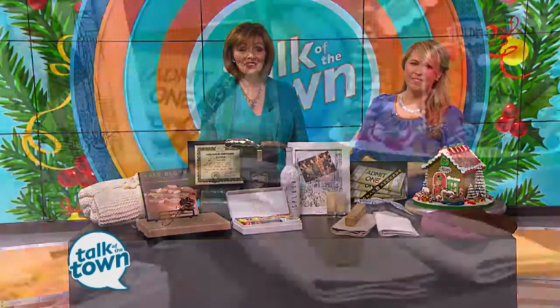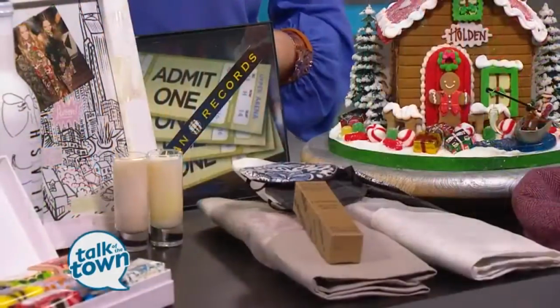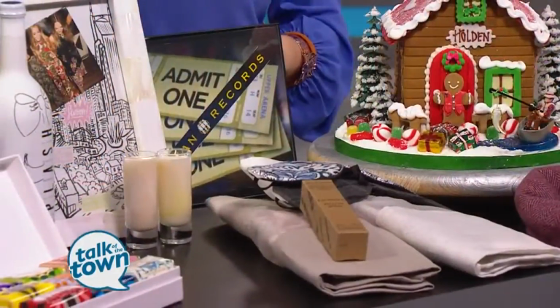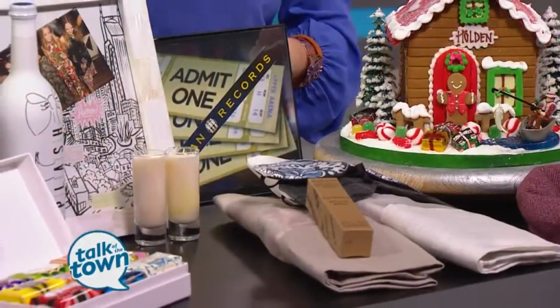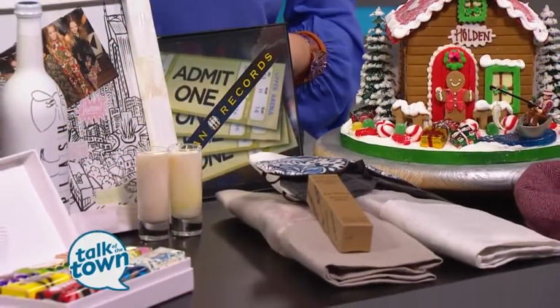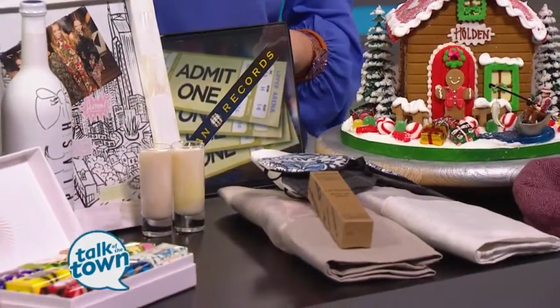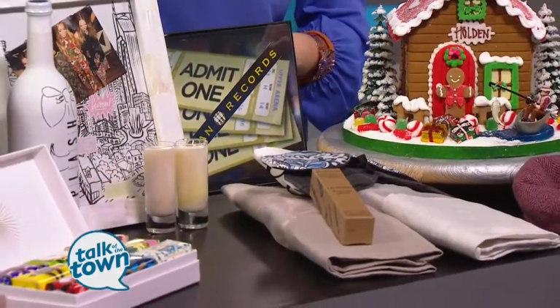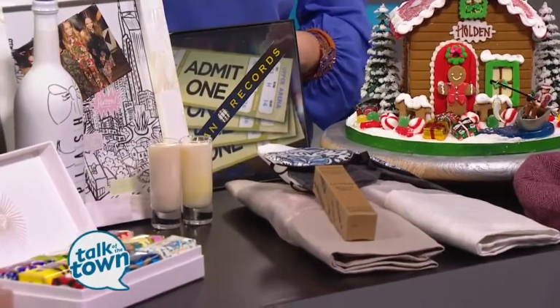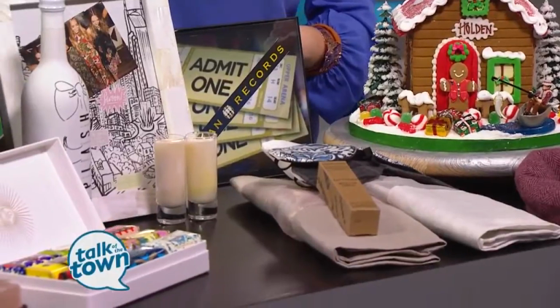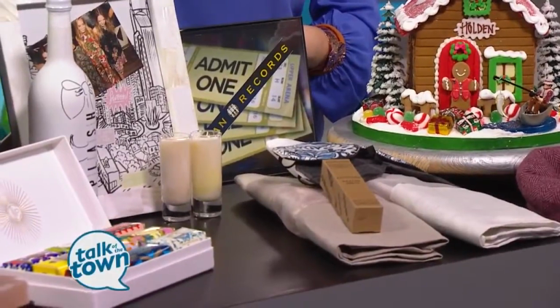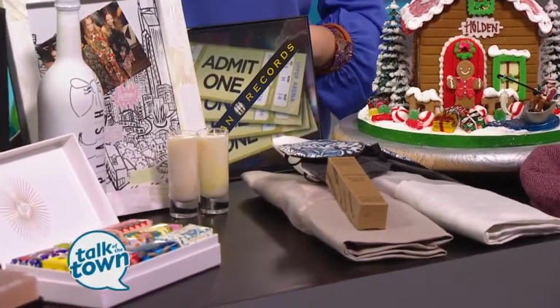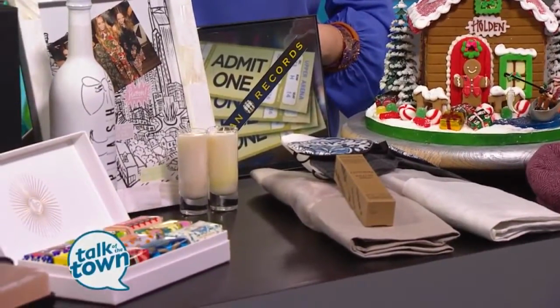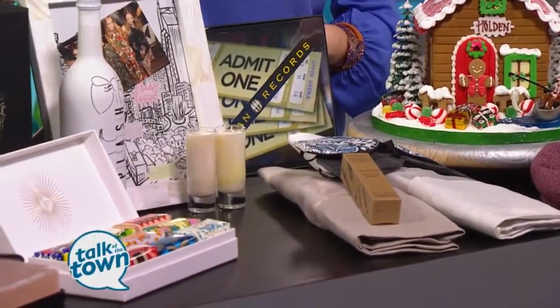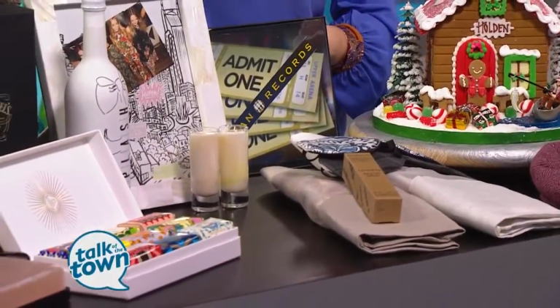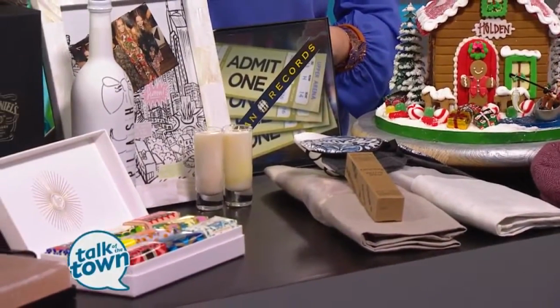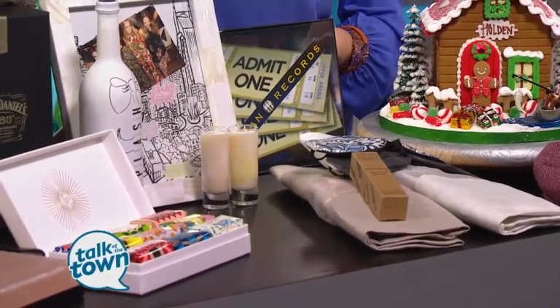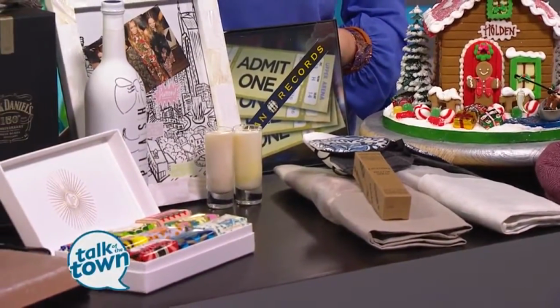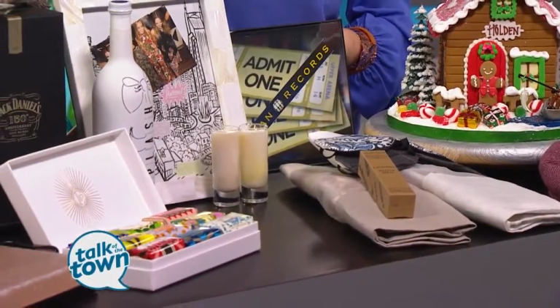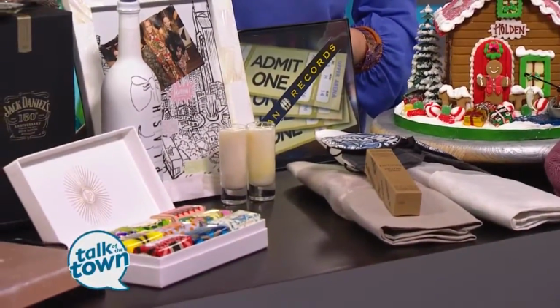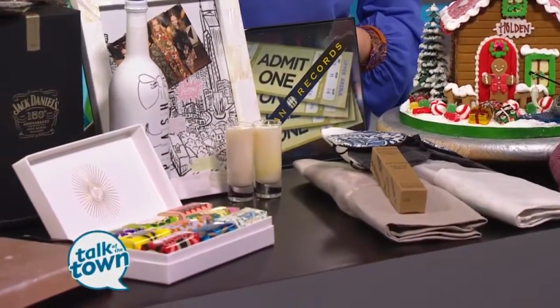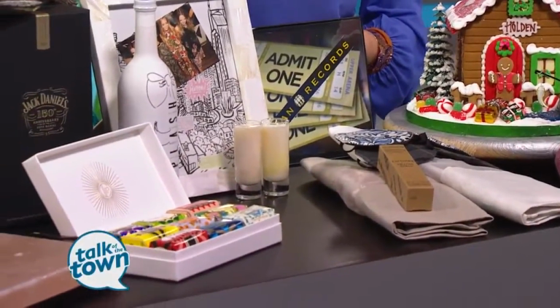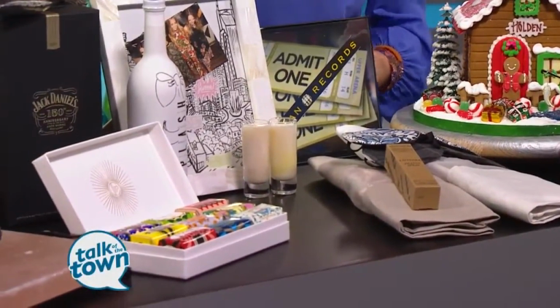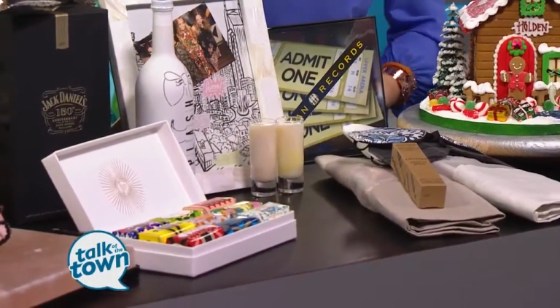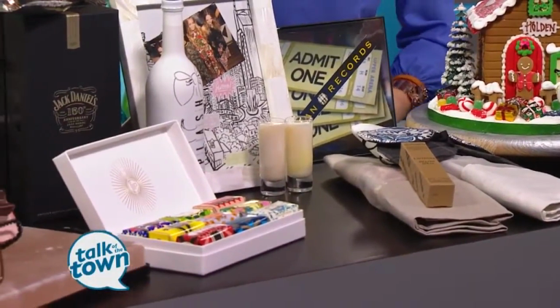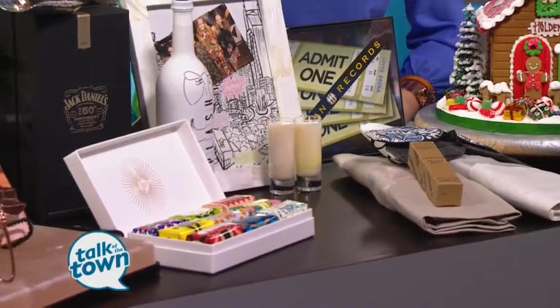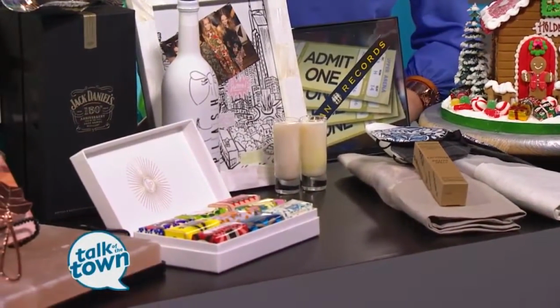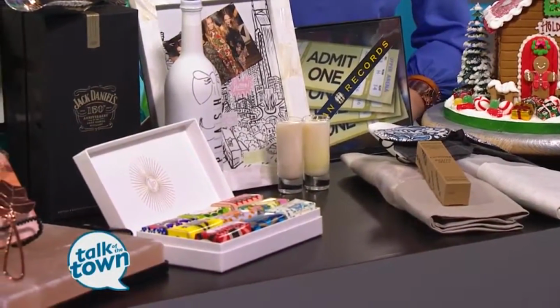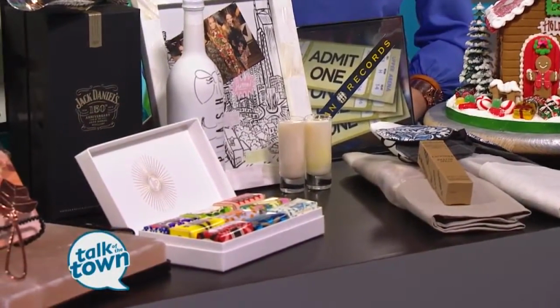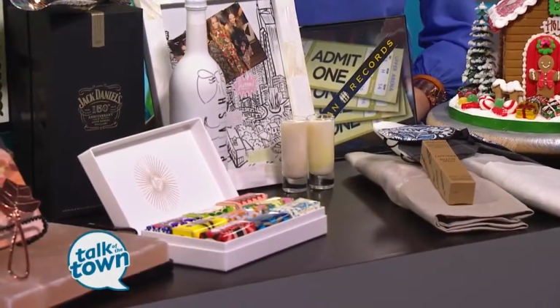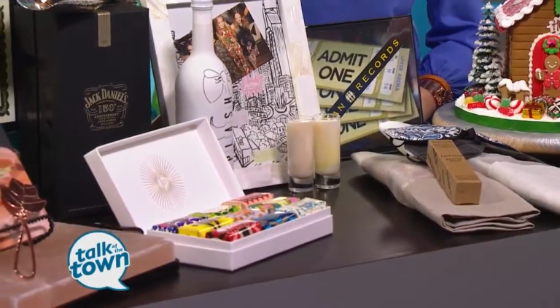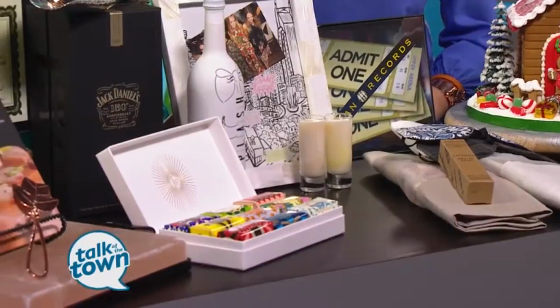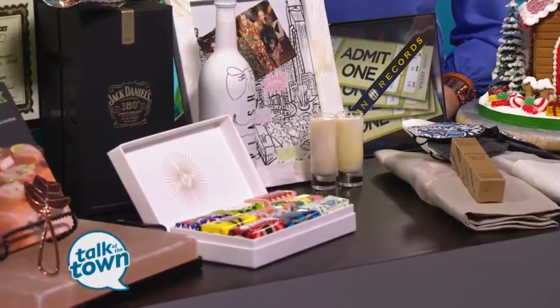If you'd like to find out more about these great gift ideas that Jennifer showed us, or for information on how to contact her, you can go to our website, newschannel5.com.